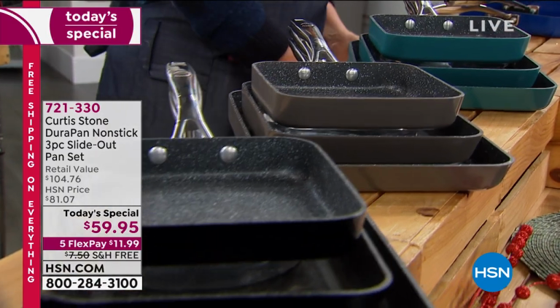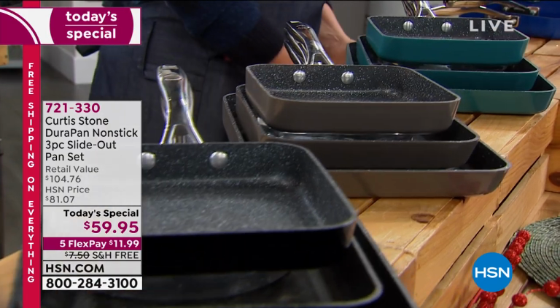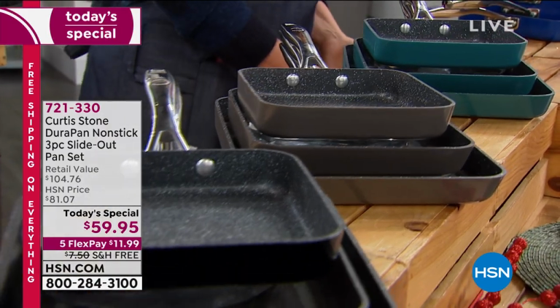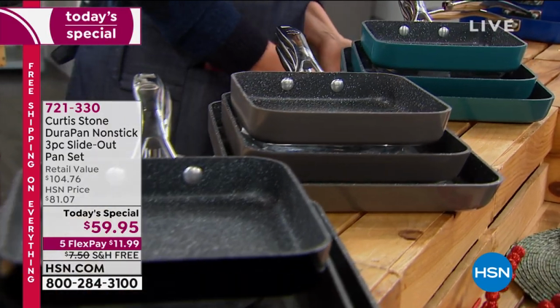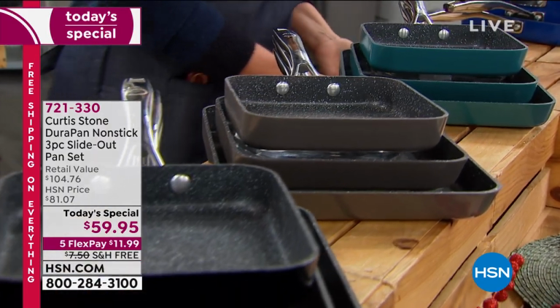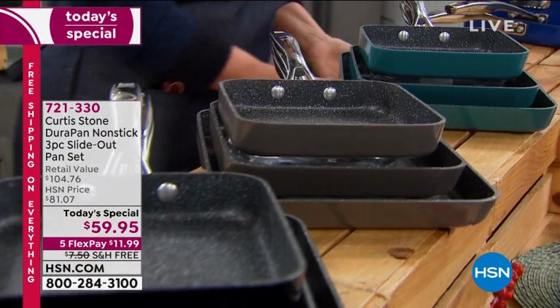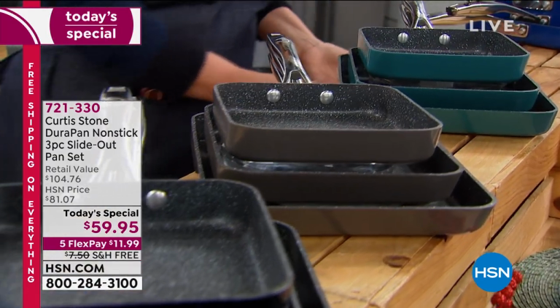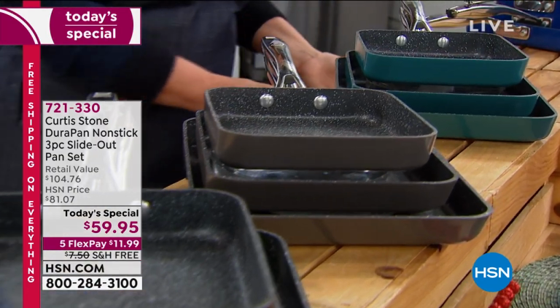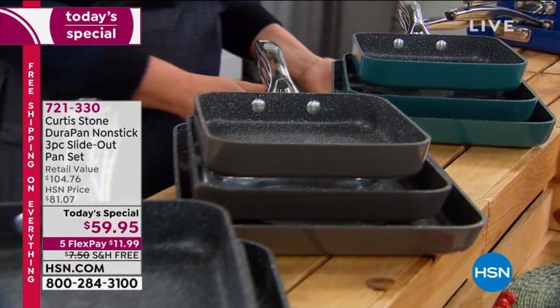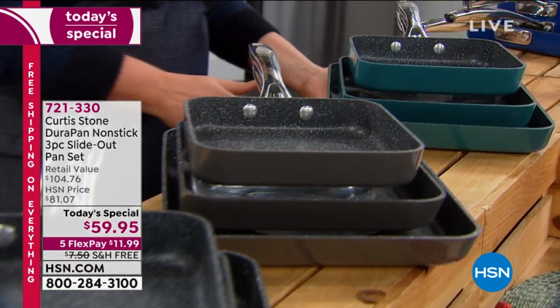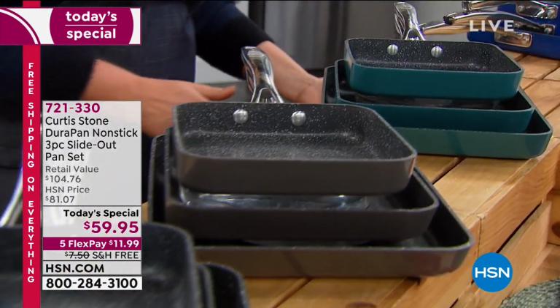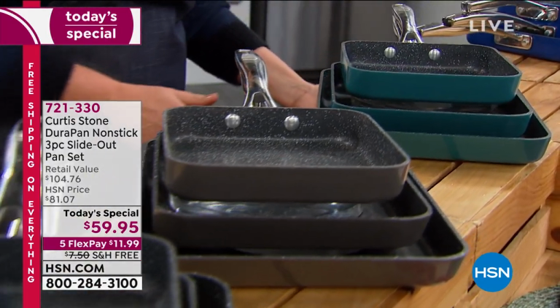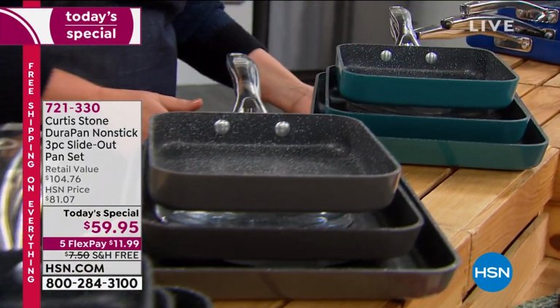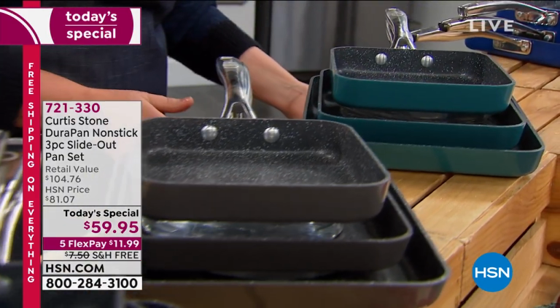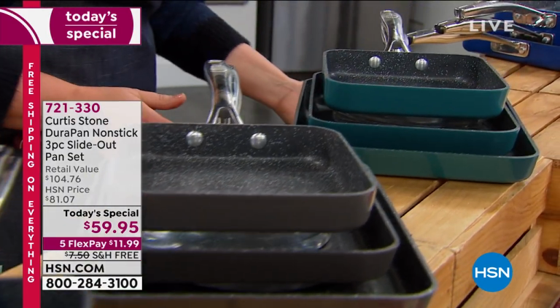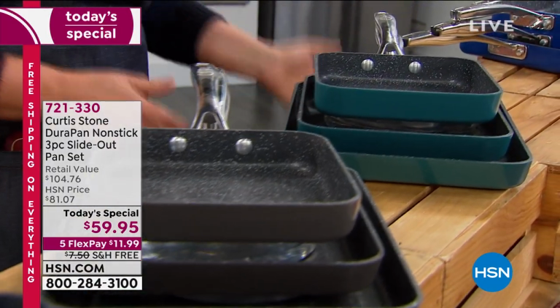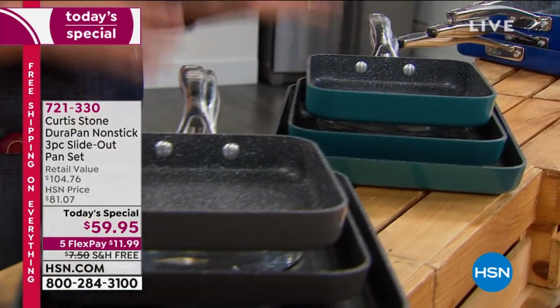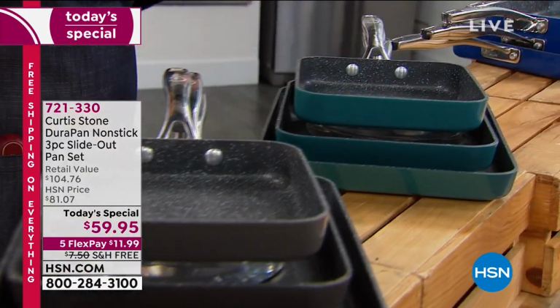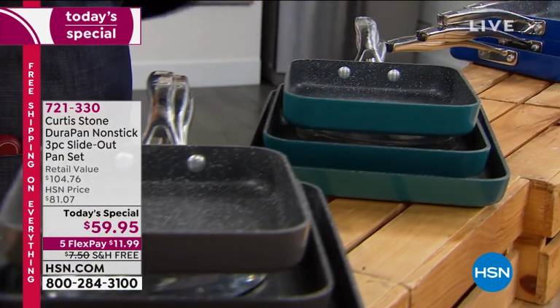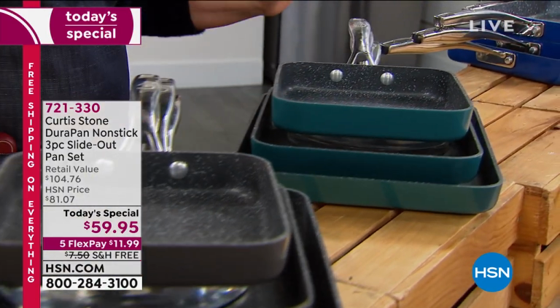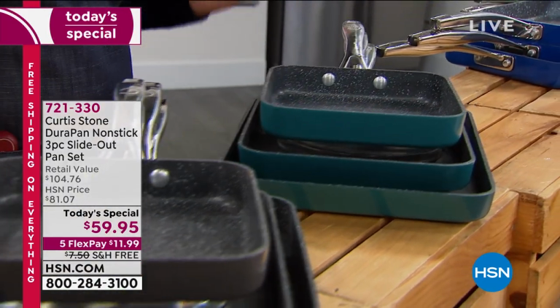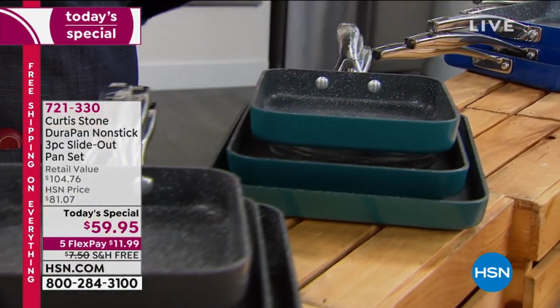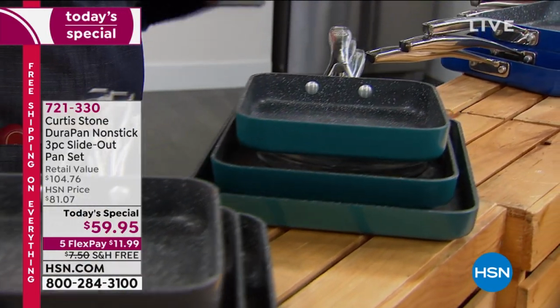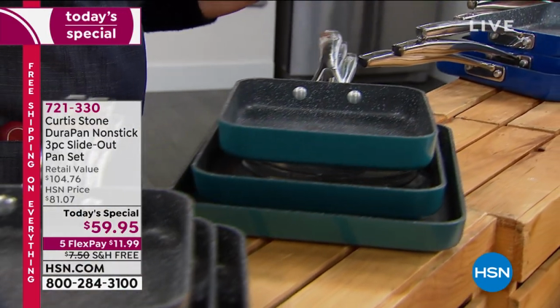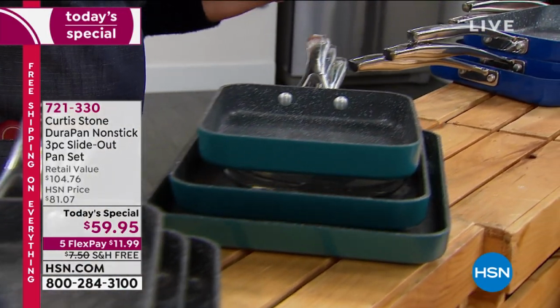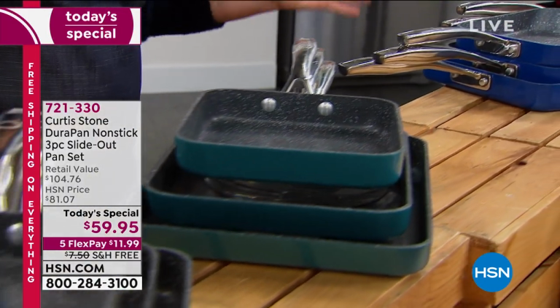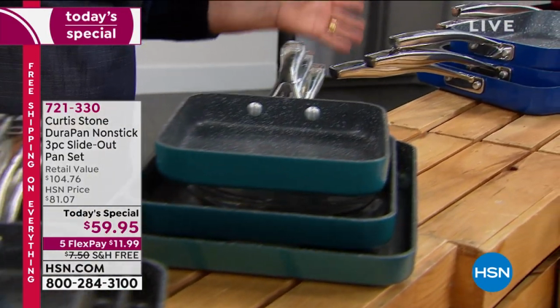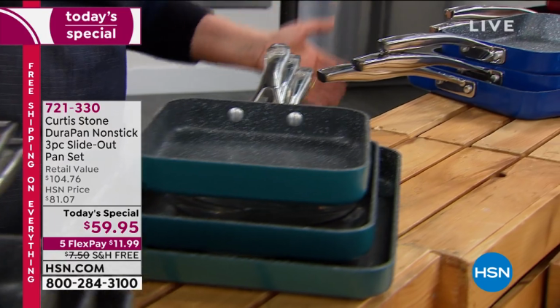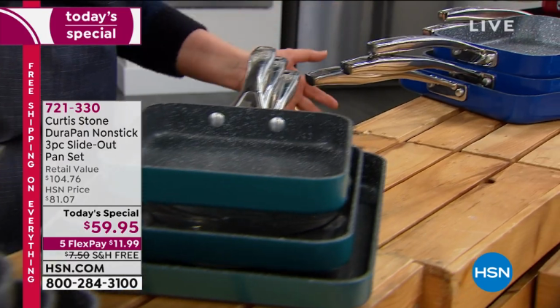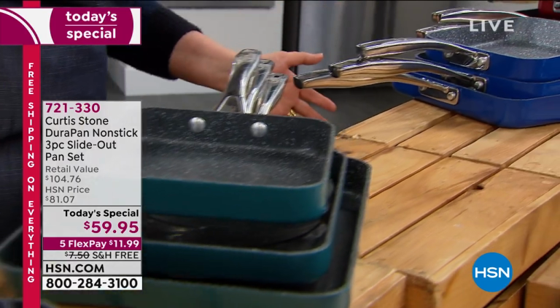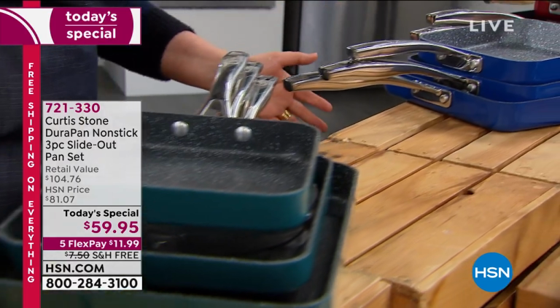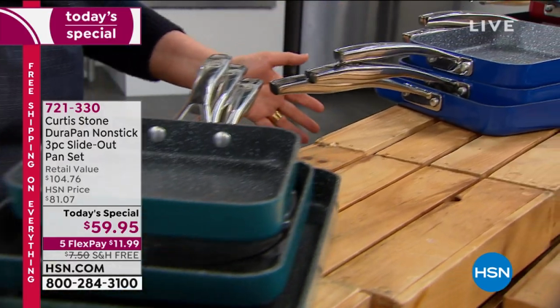Already over 6,600 gone for the day and we just kicked it off.